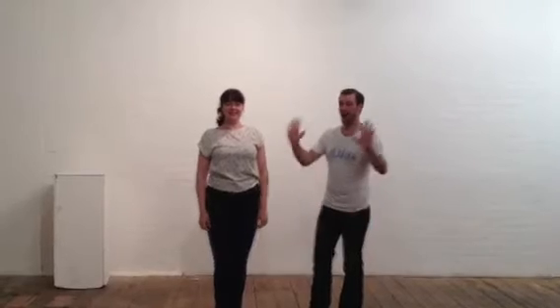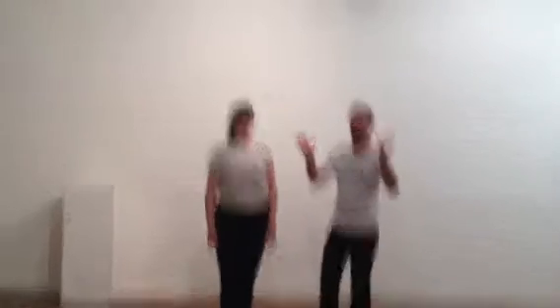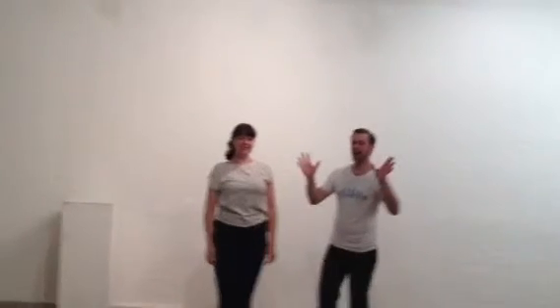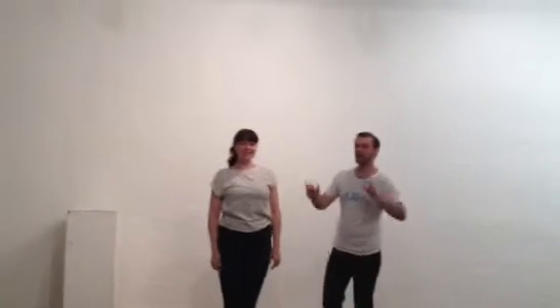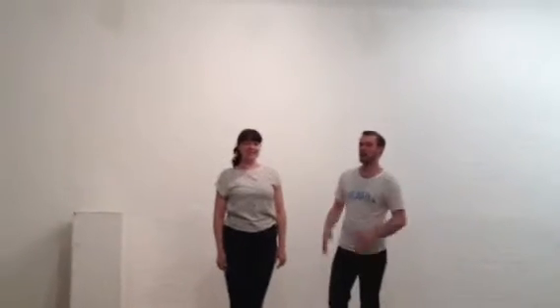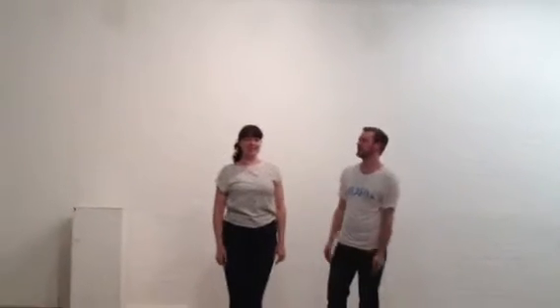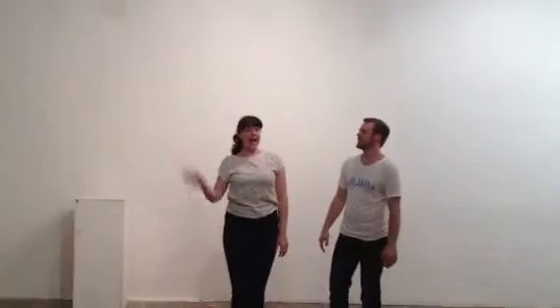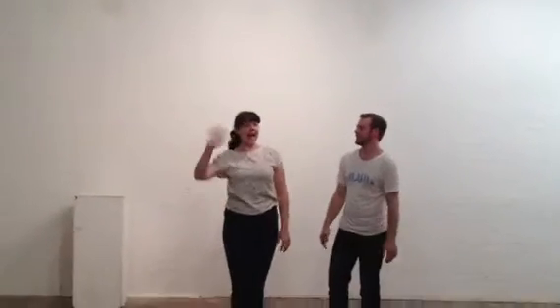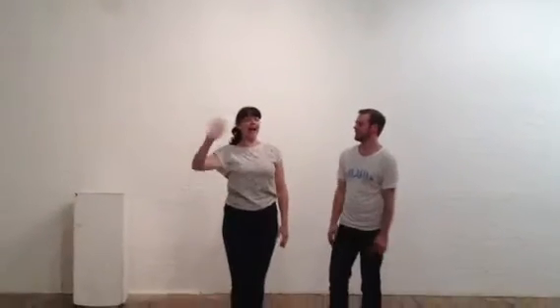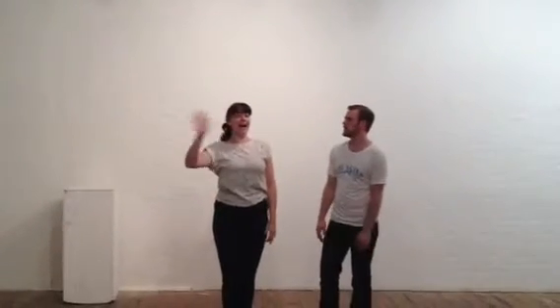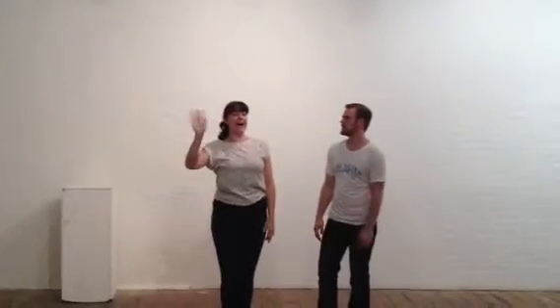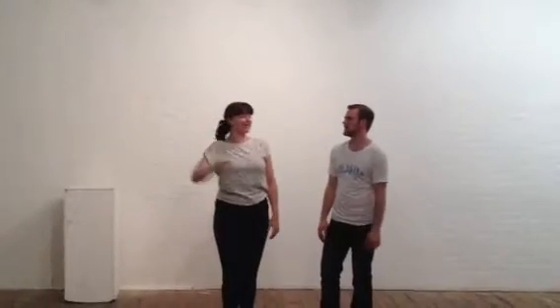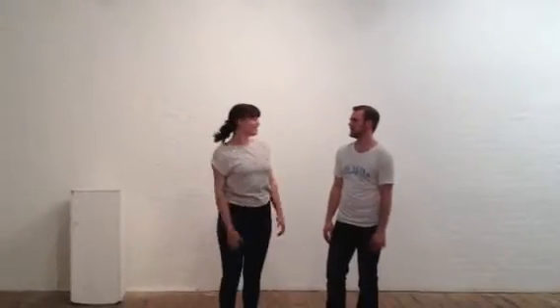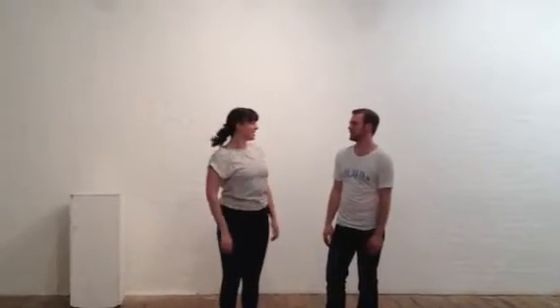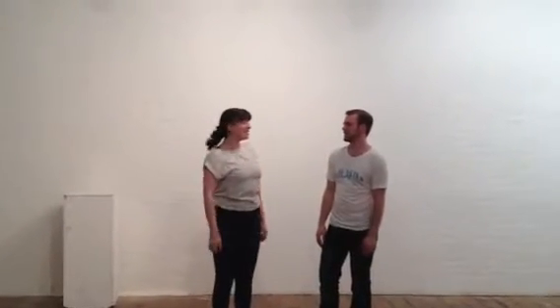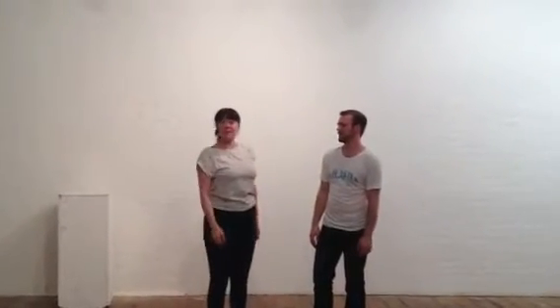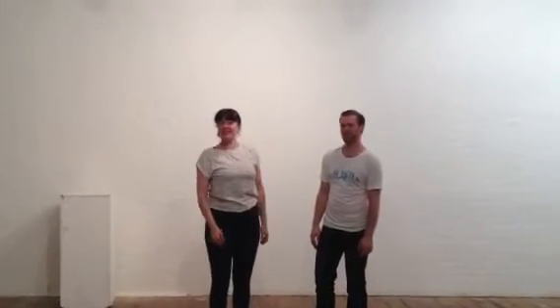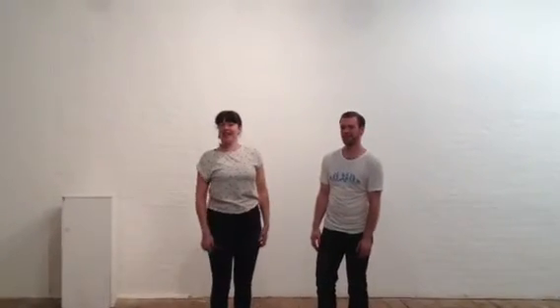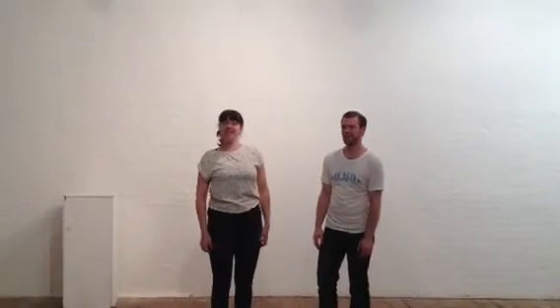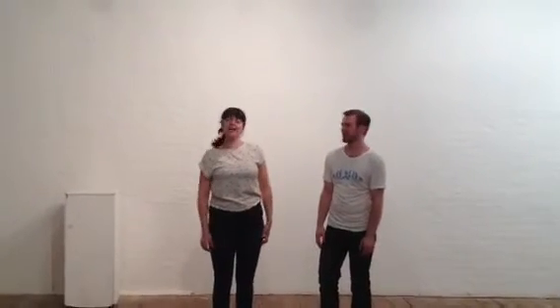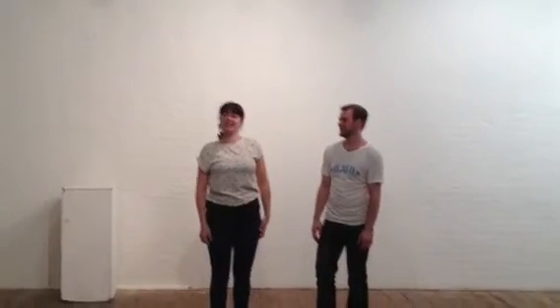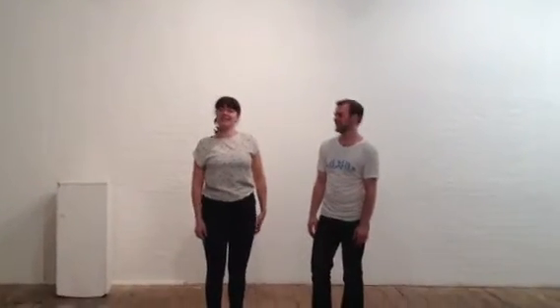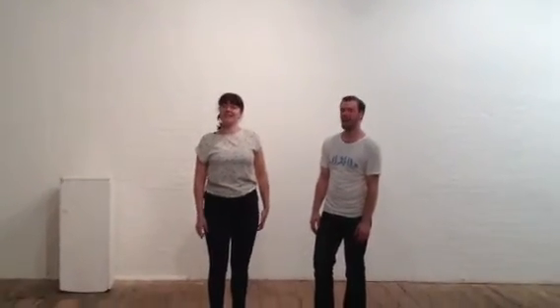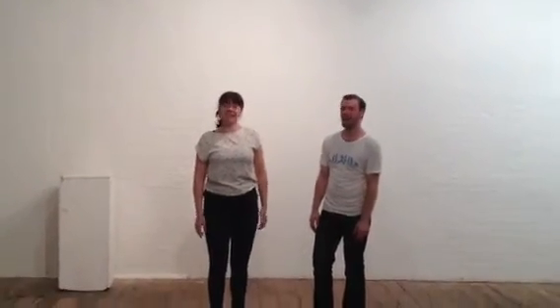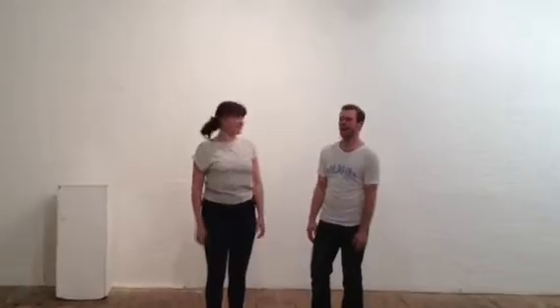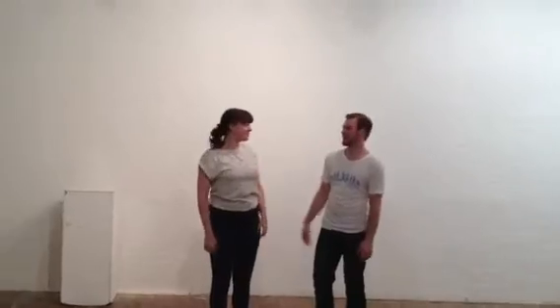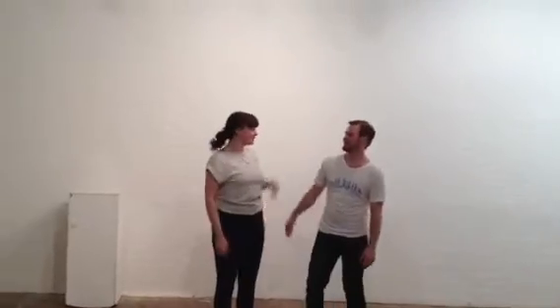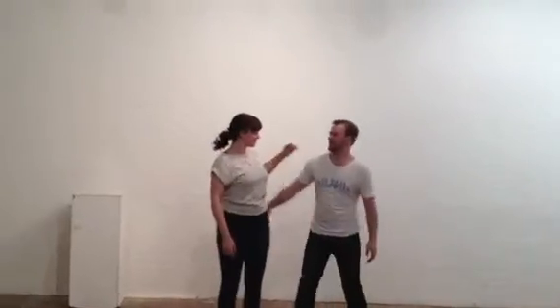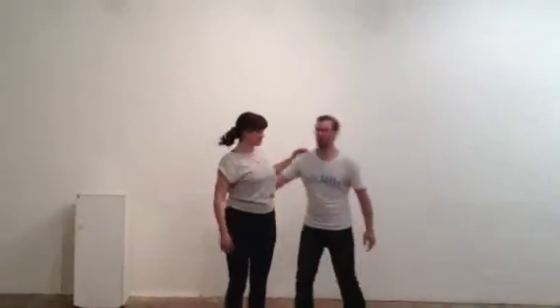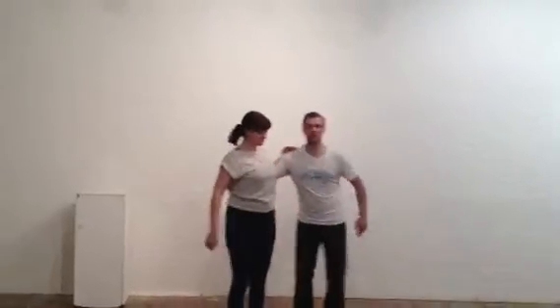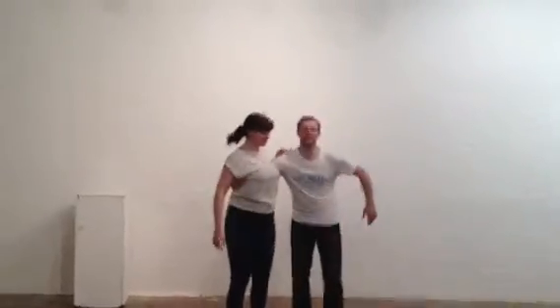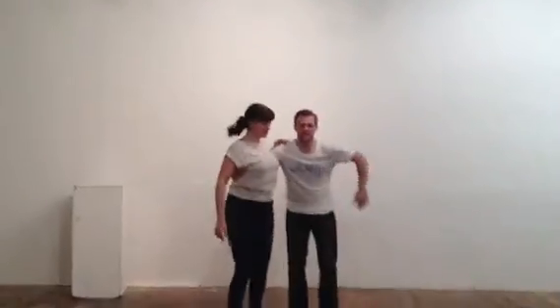Hi, level one! We did the second side jumpsuit! Yay! It looked like this.